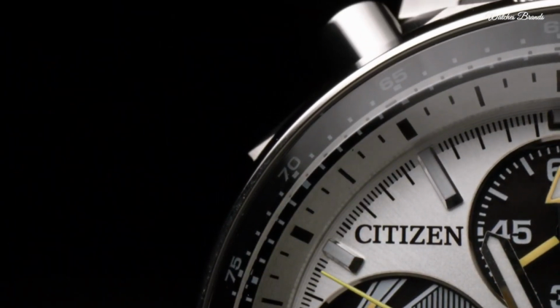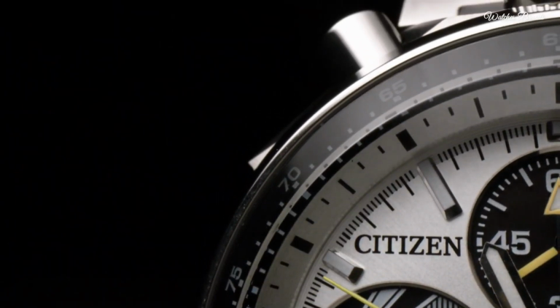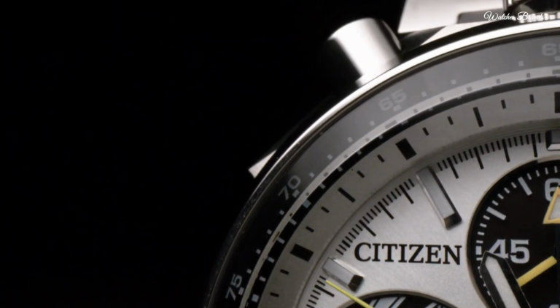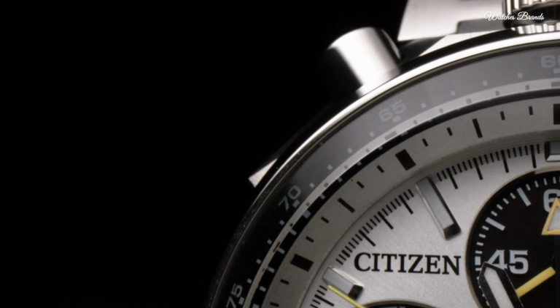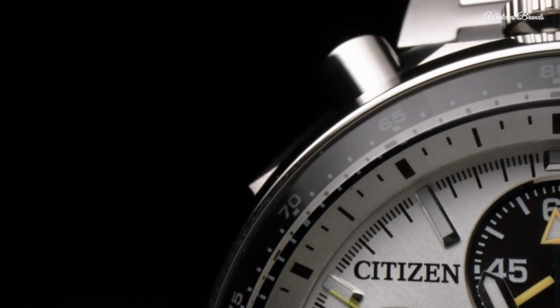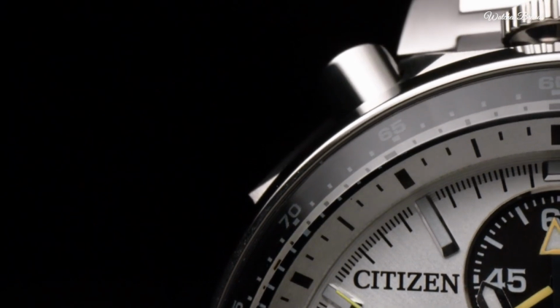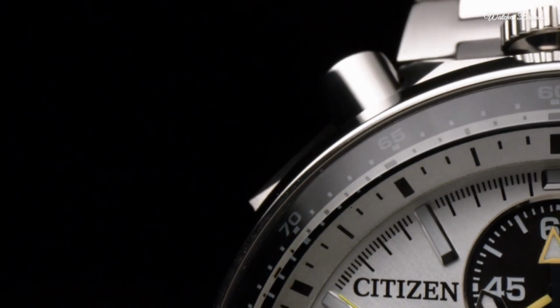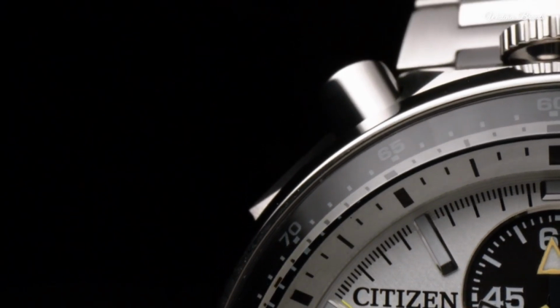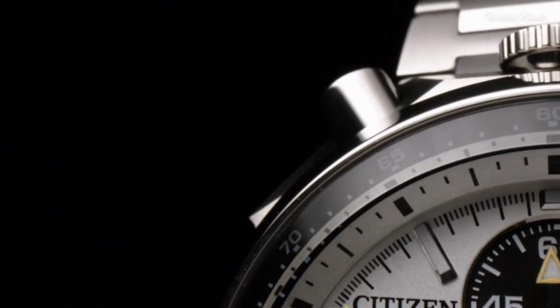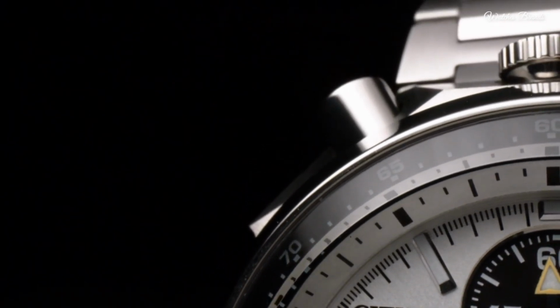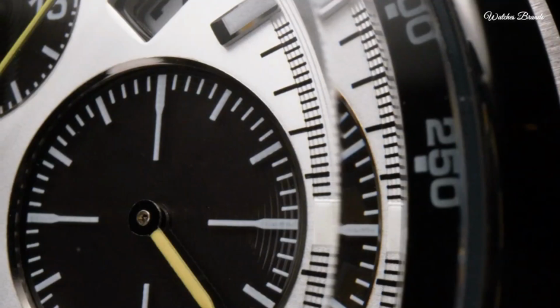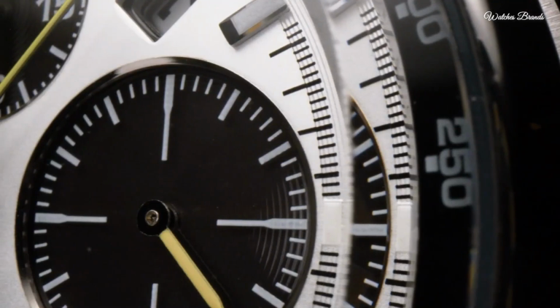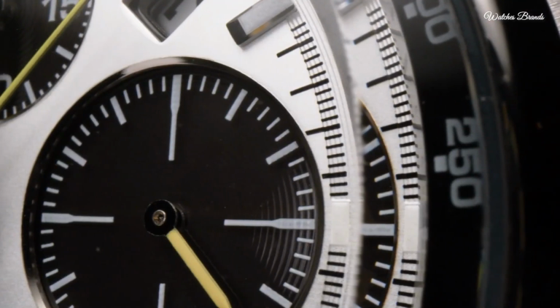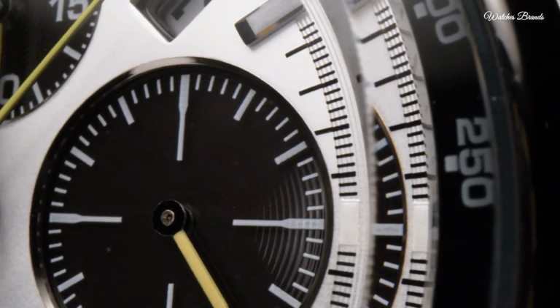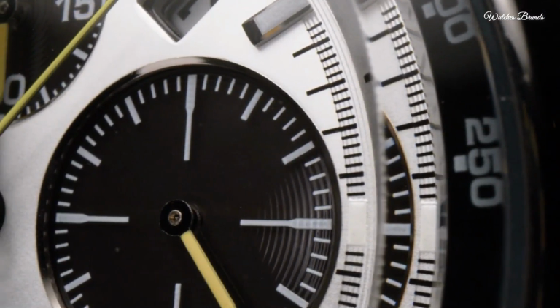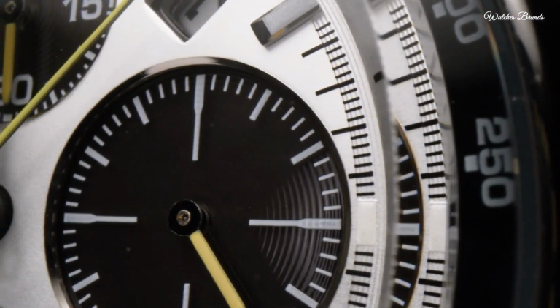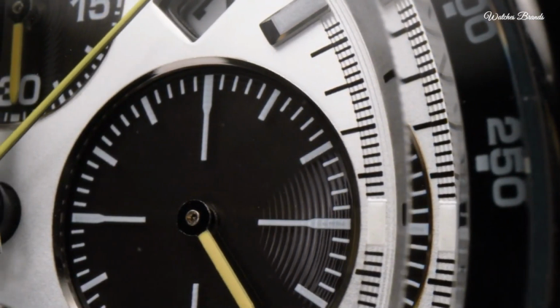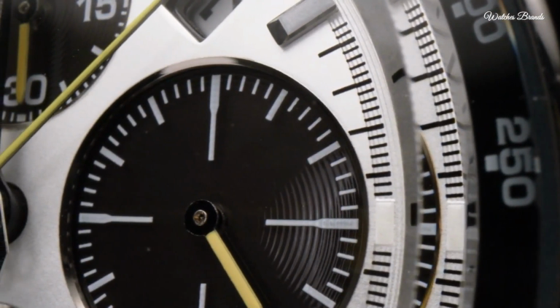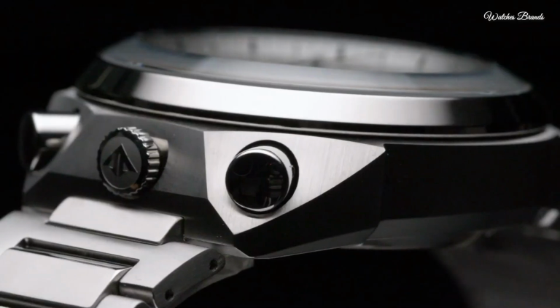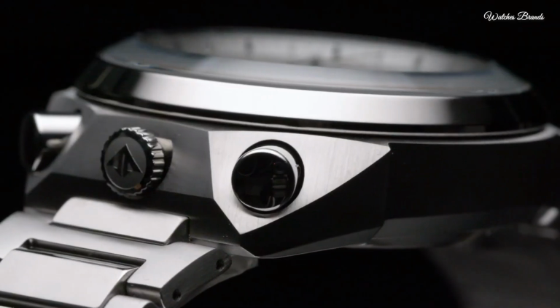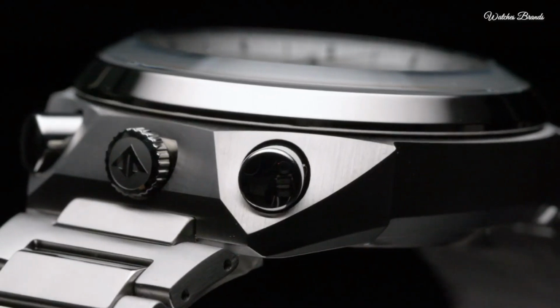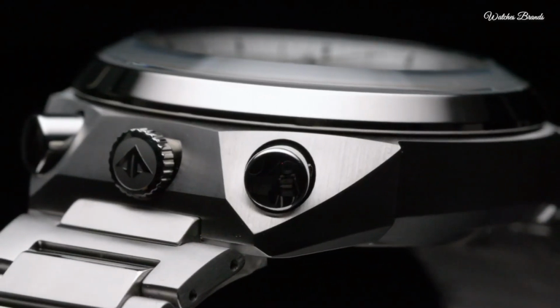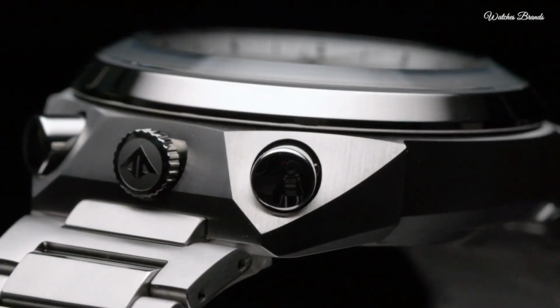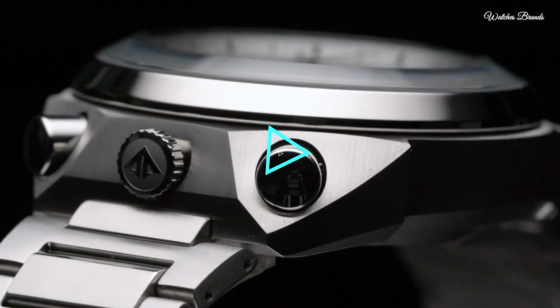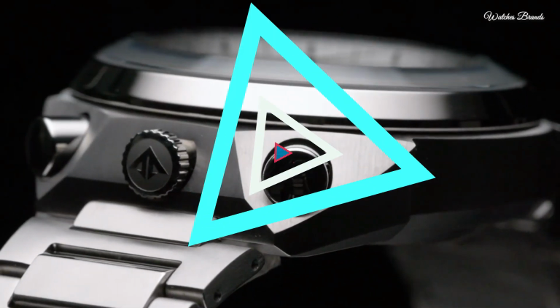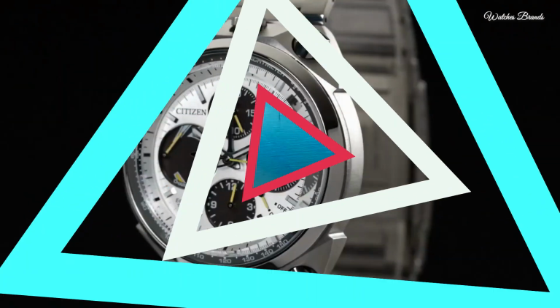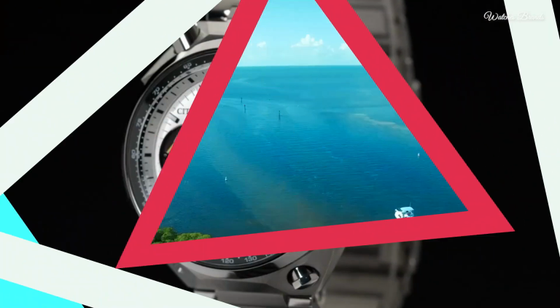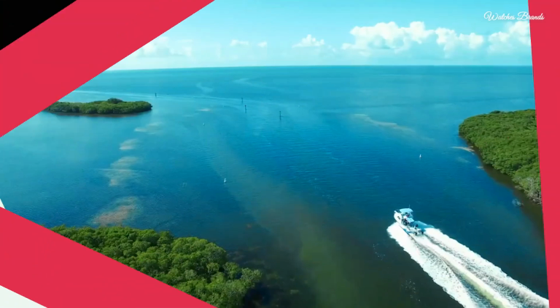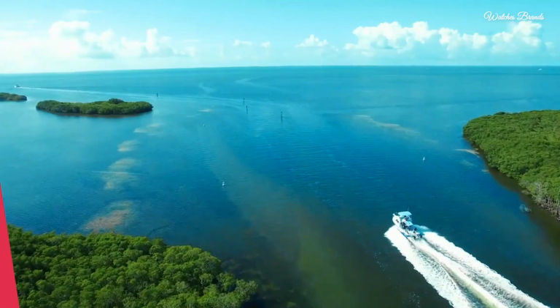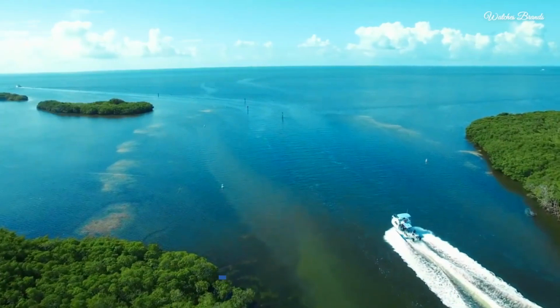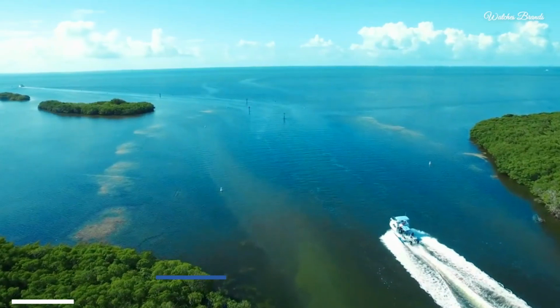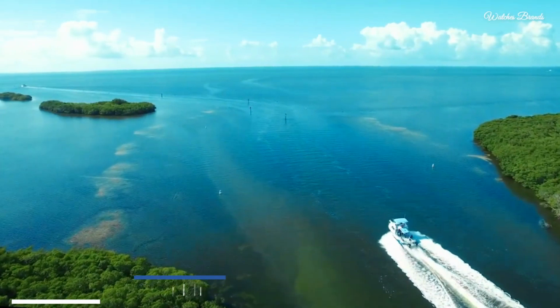Functions: chronograph, tachymeter, date, hour, minute, second. Casual watch style.